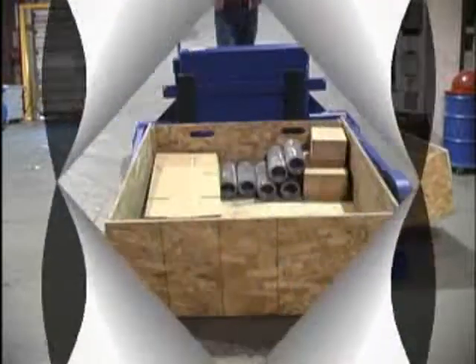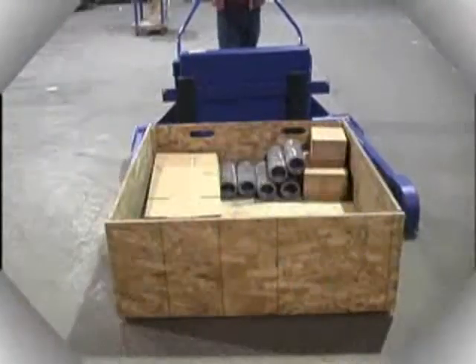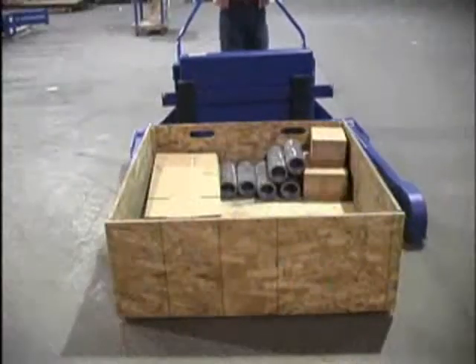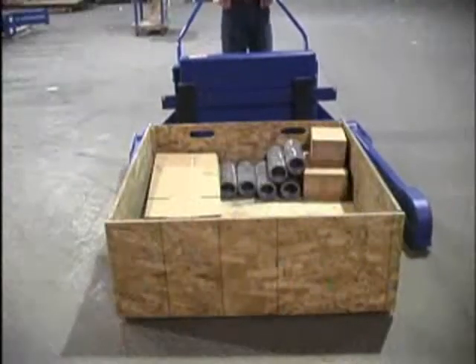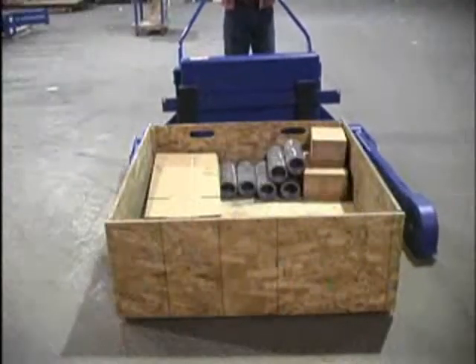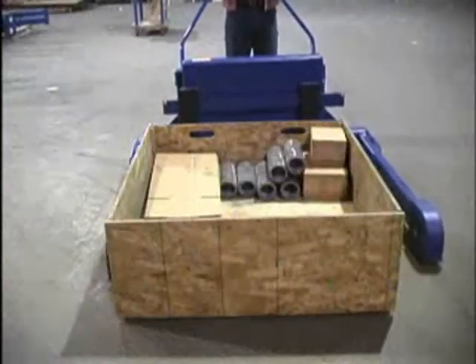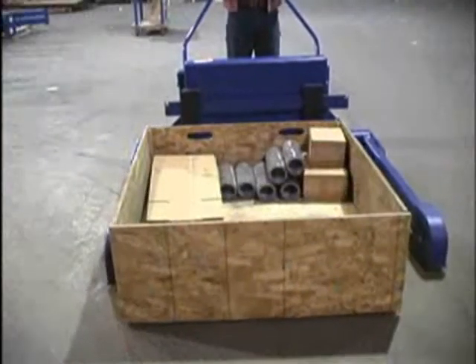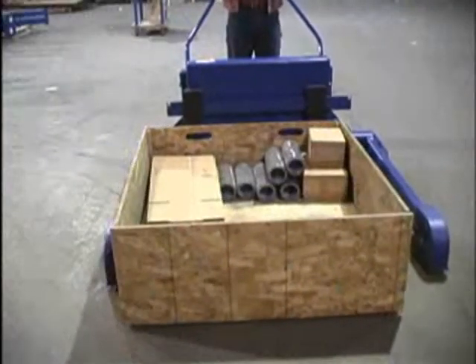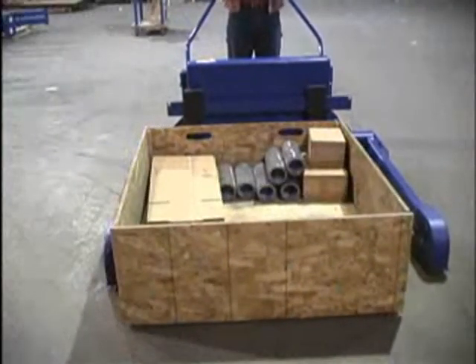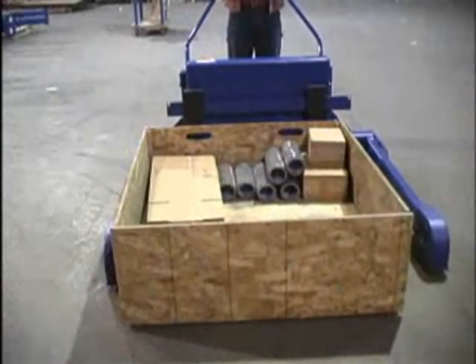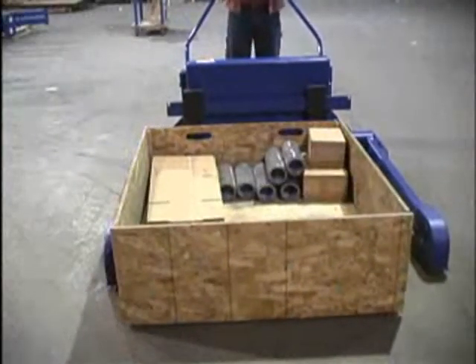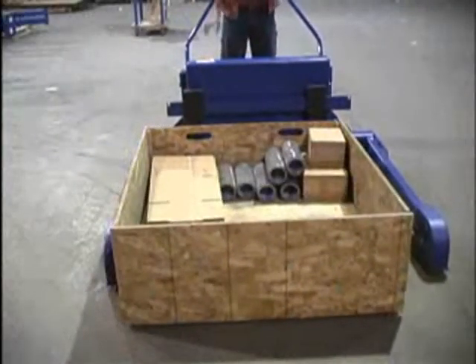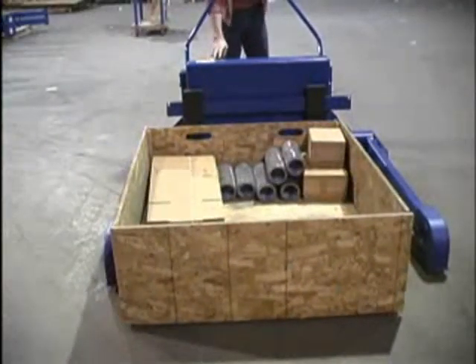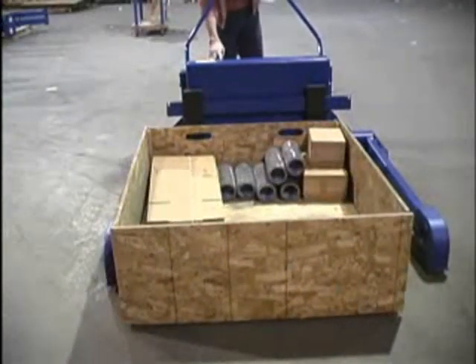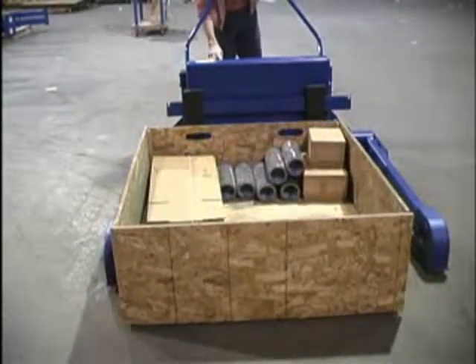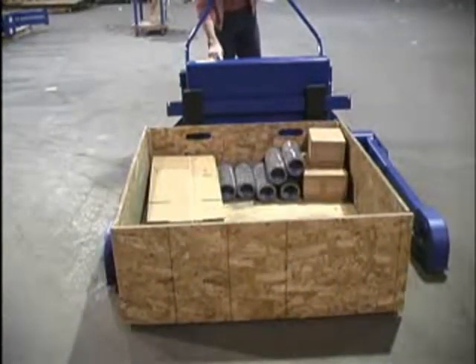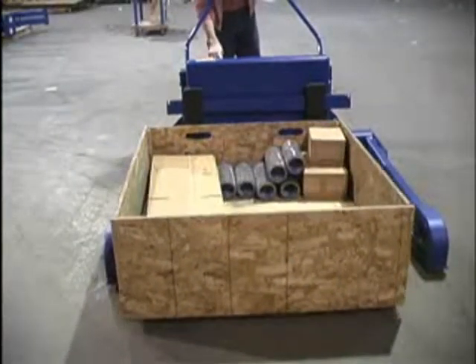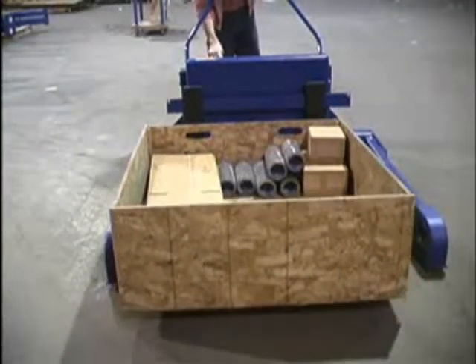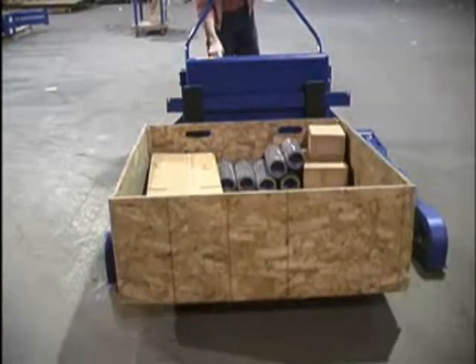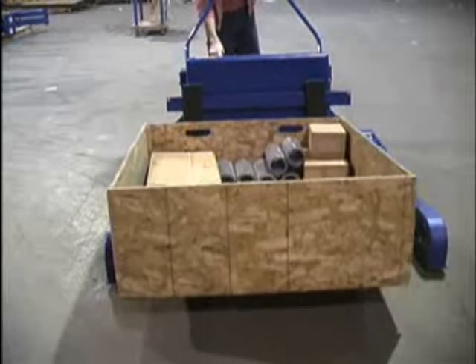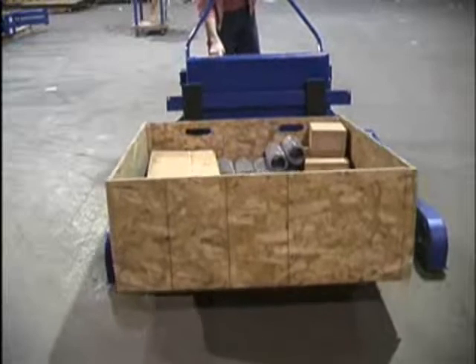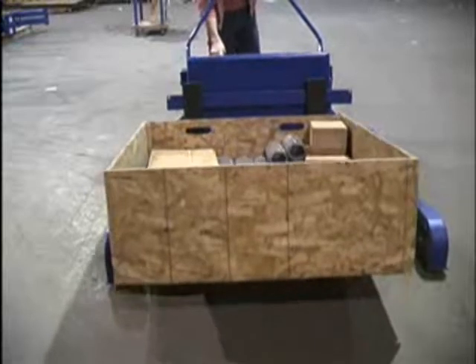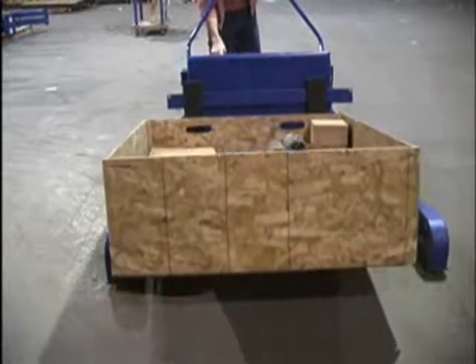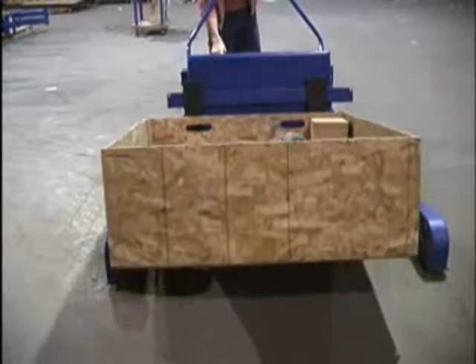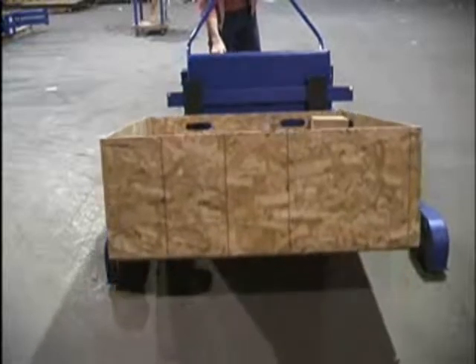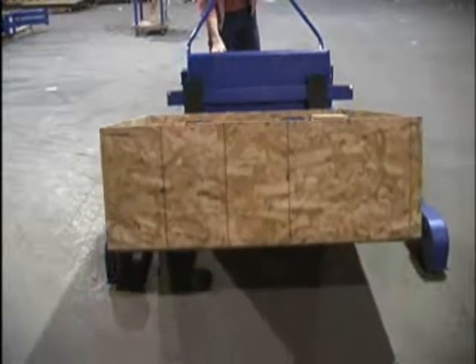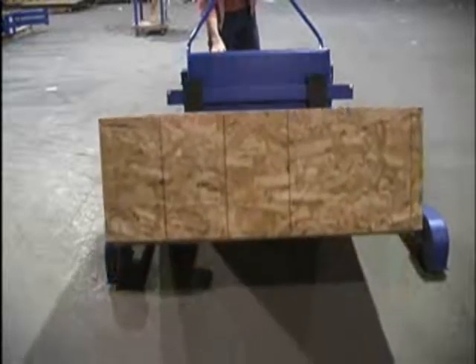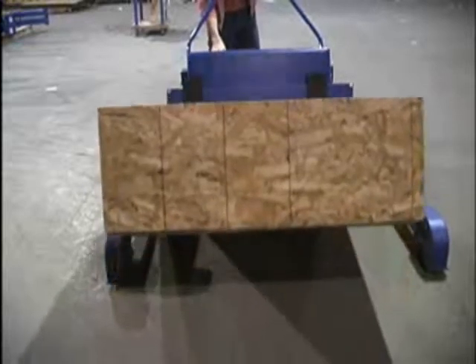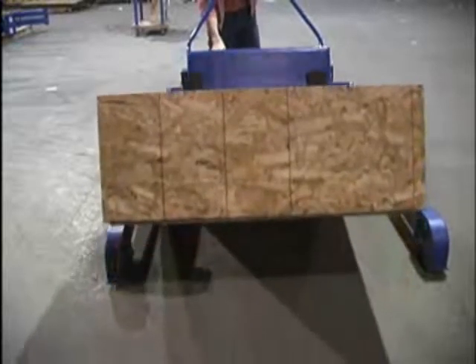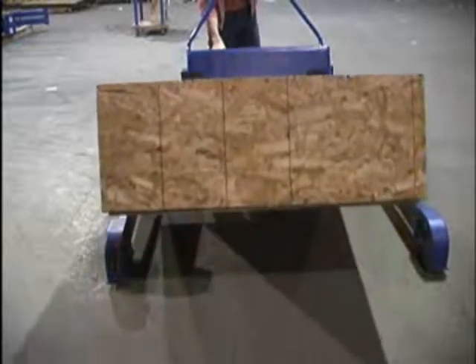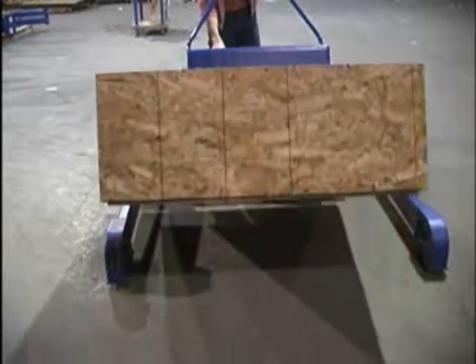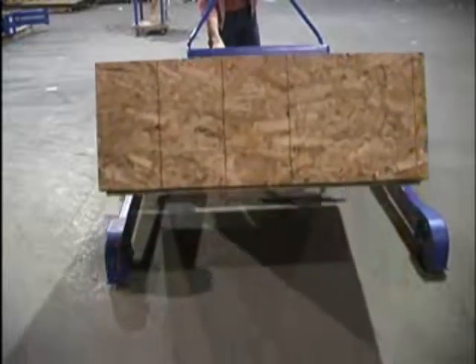Units come in 2,000, 4,000, or 6,000 pound capacity versions and can act as transporters as well as tilters.